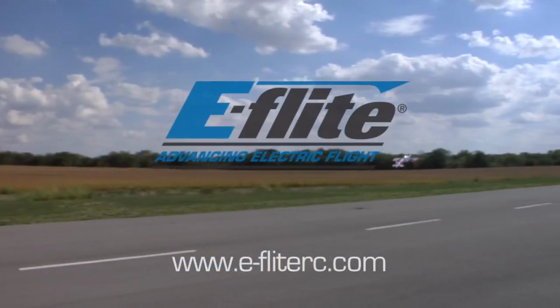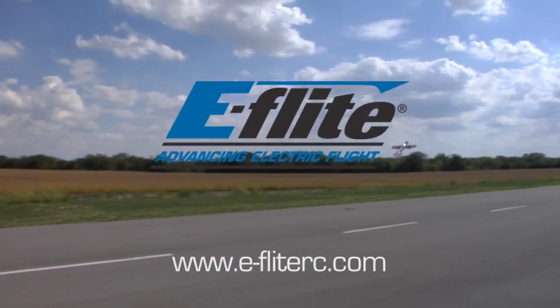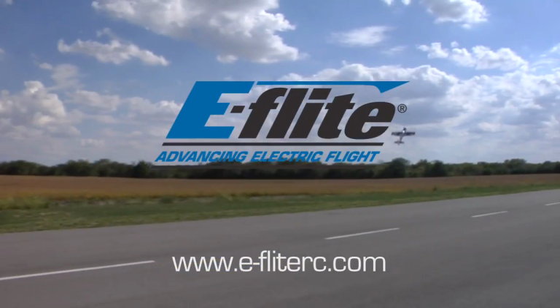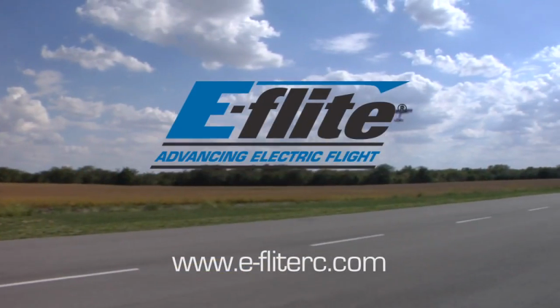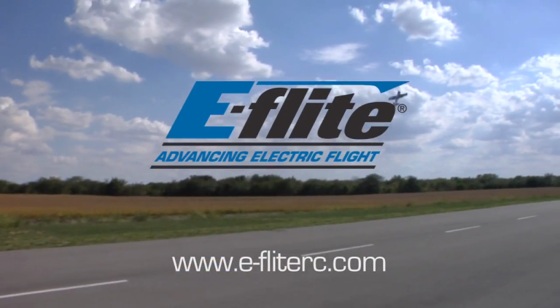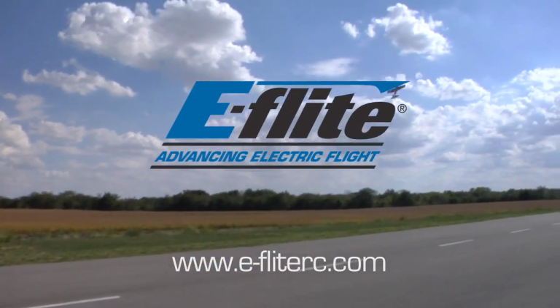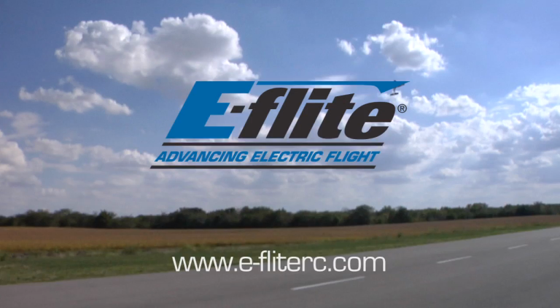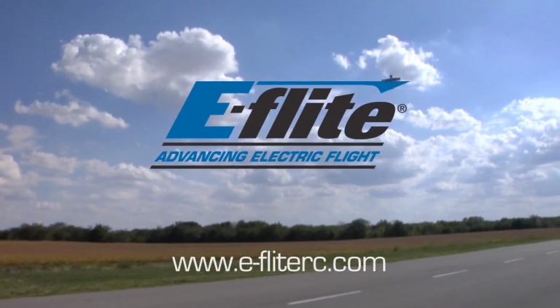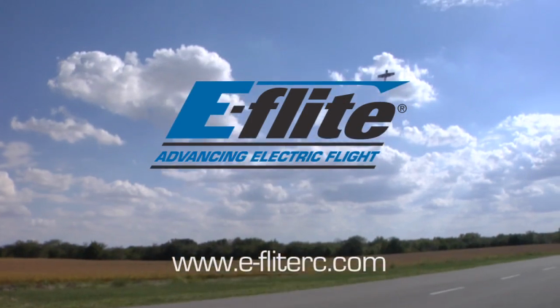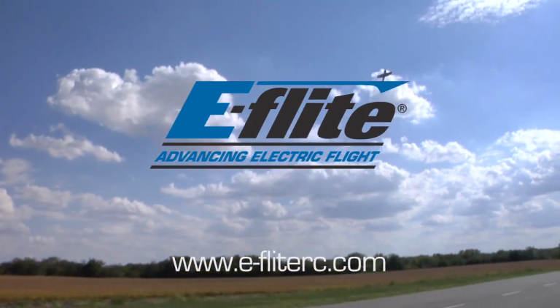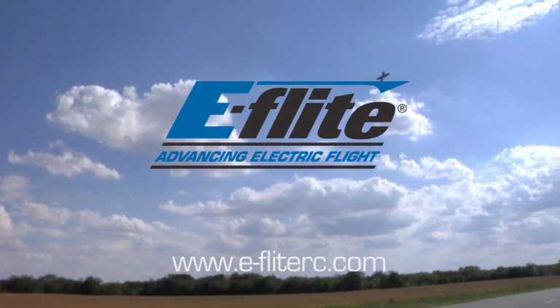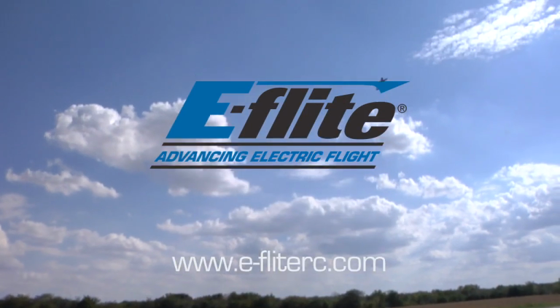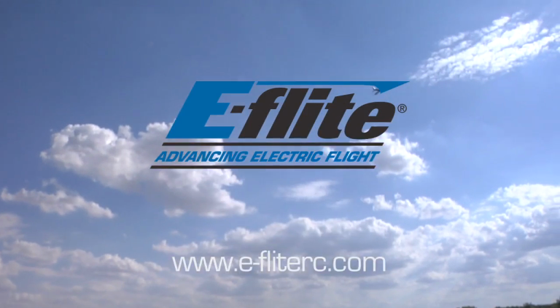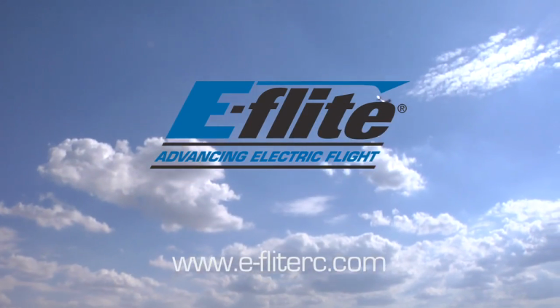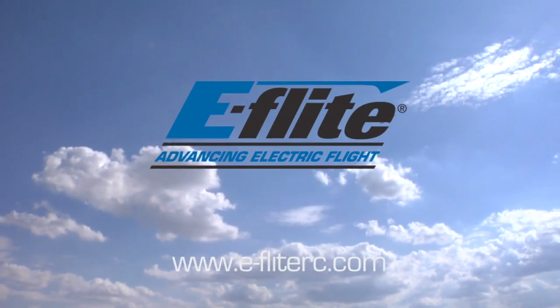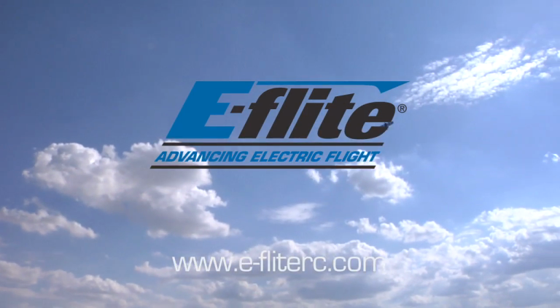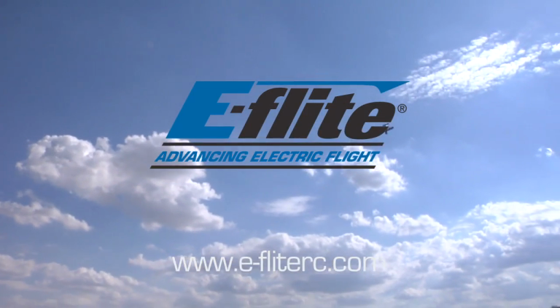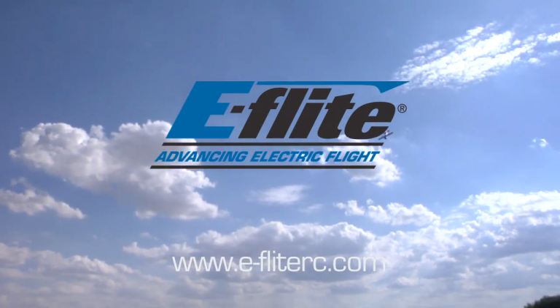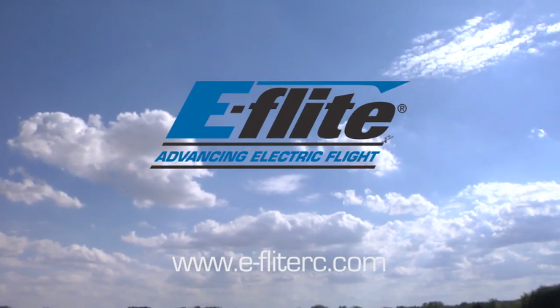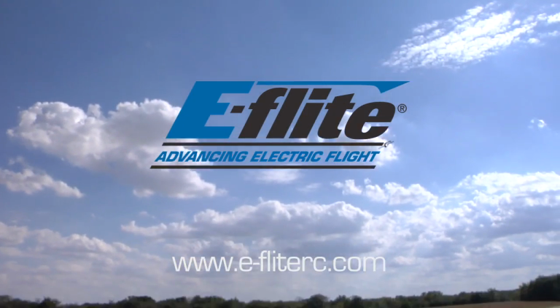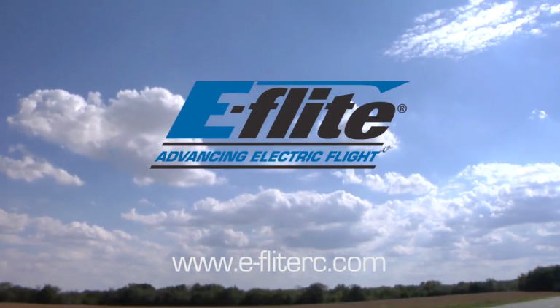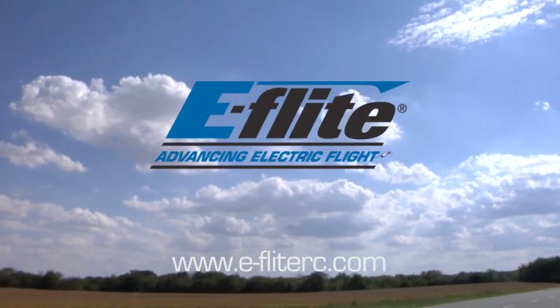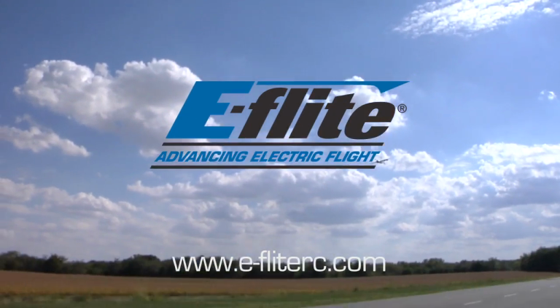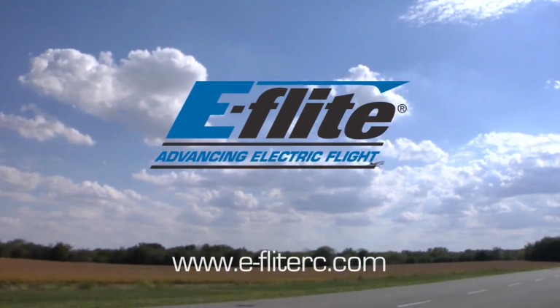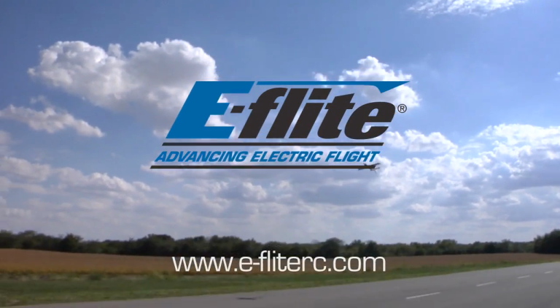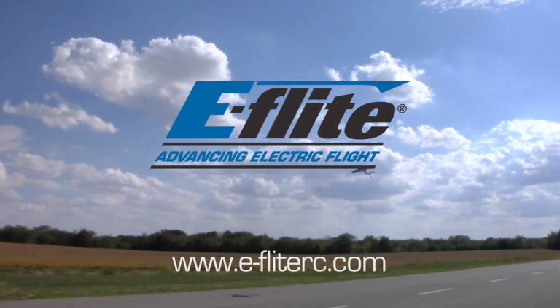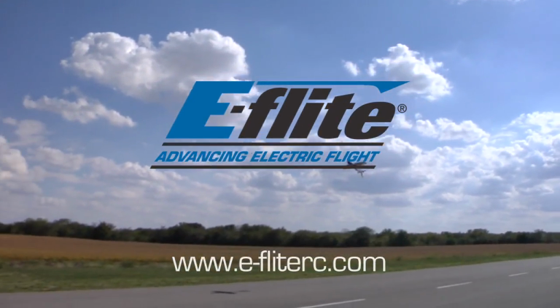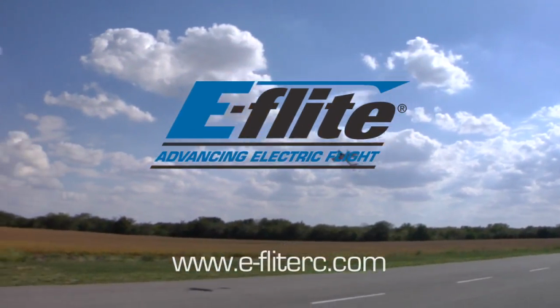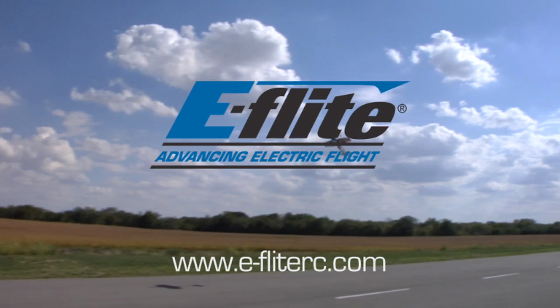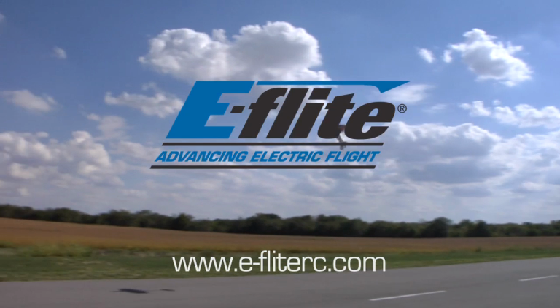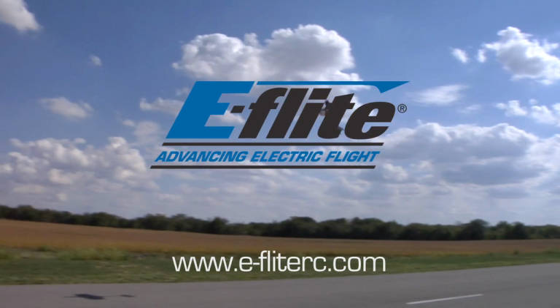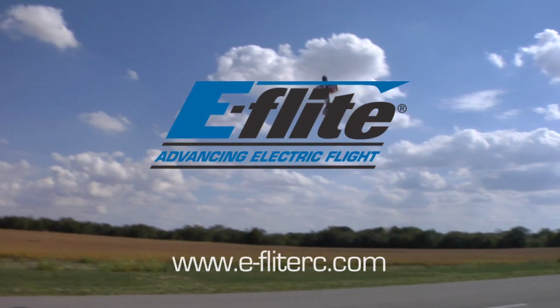For more about the innovative products and technology from E-Flight, visit eFlightRC.com.